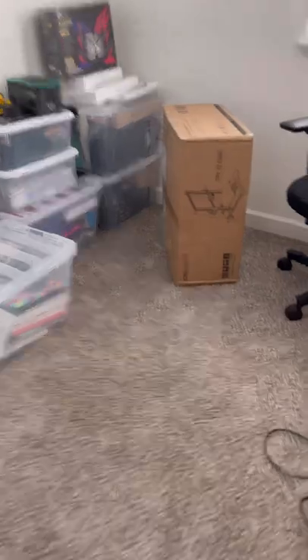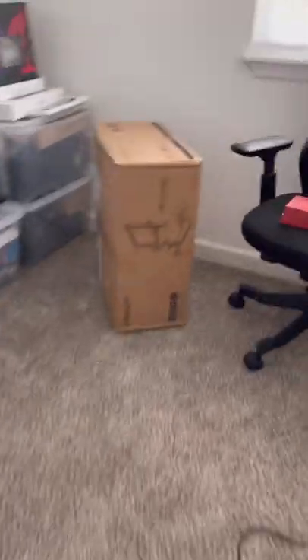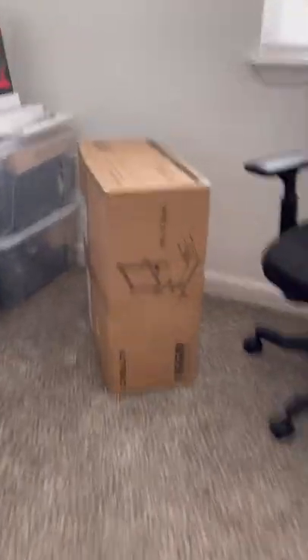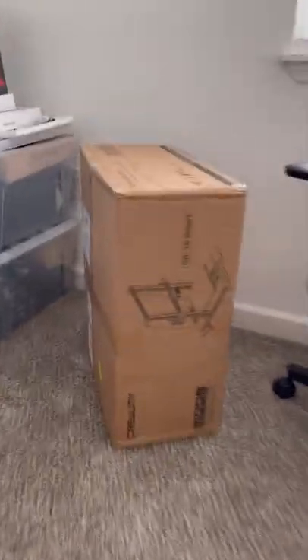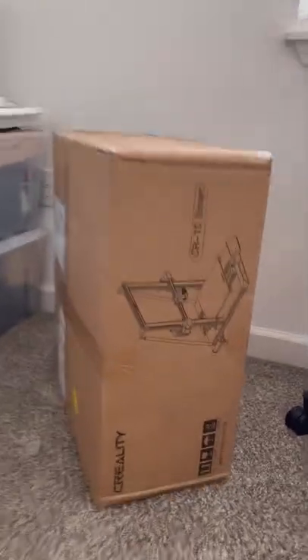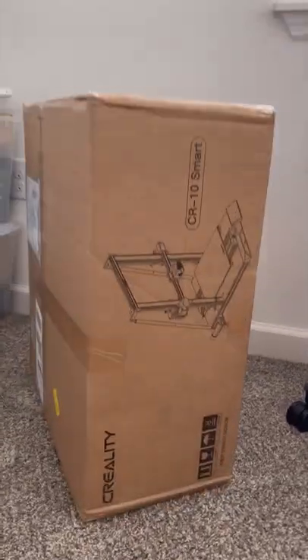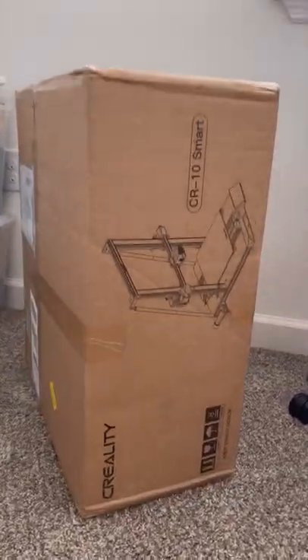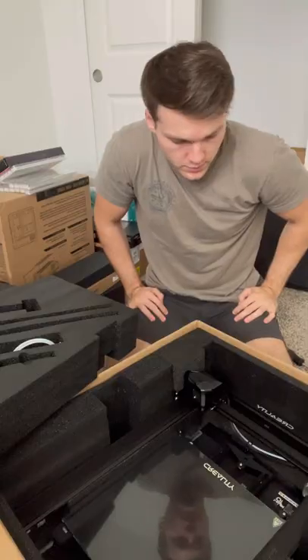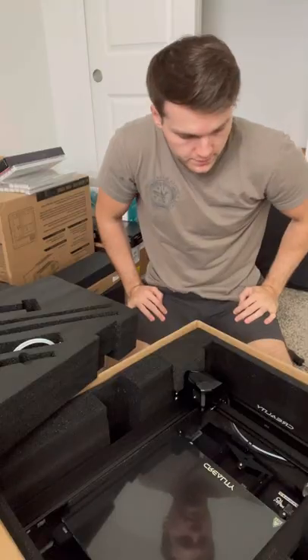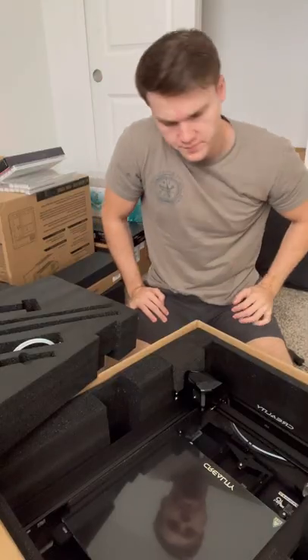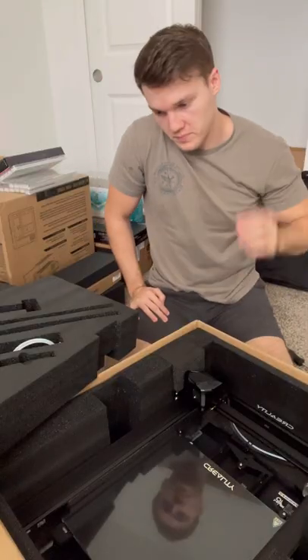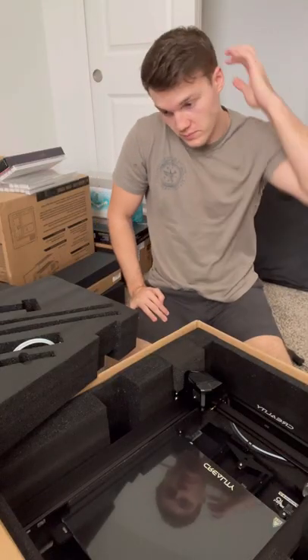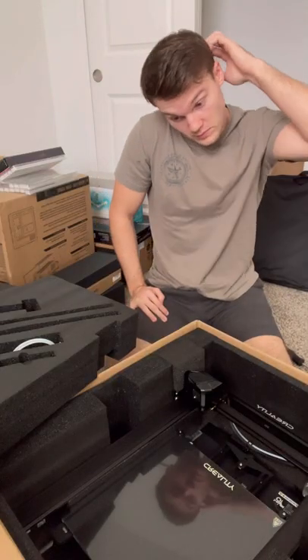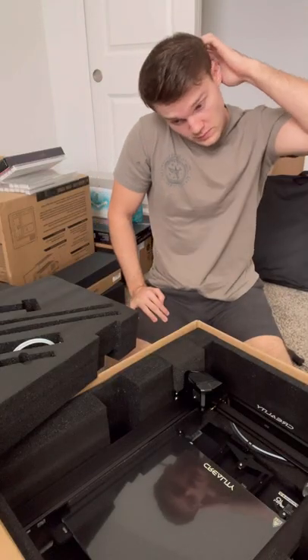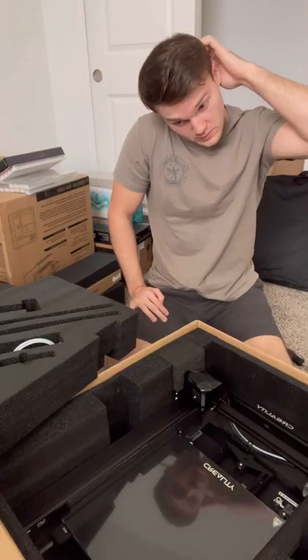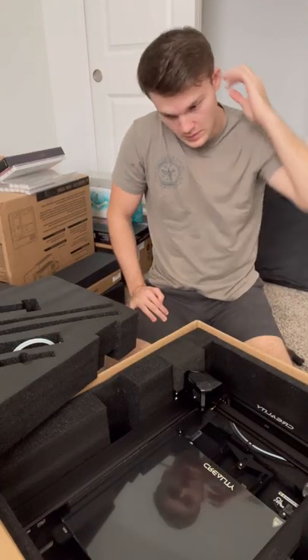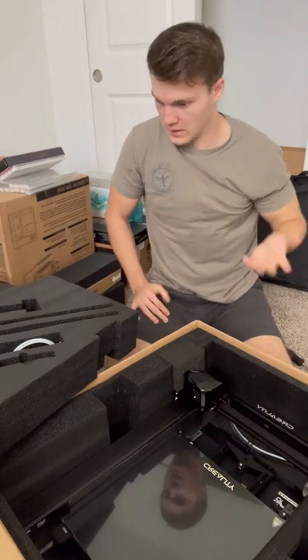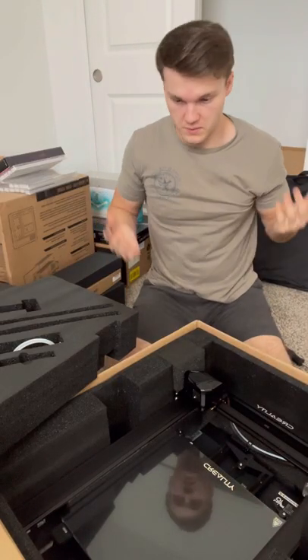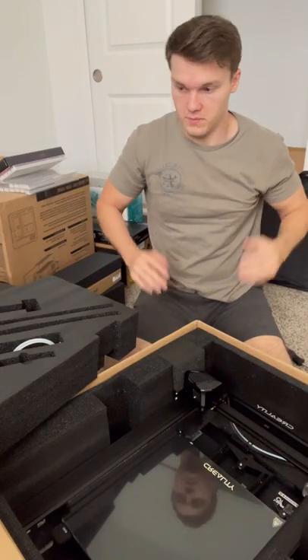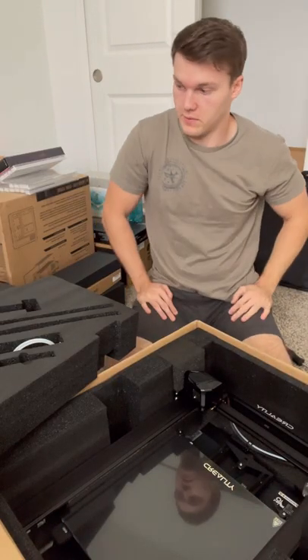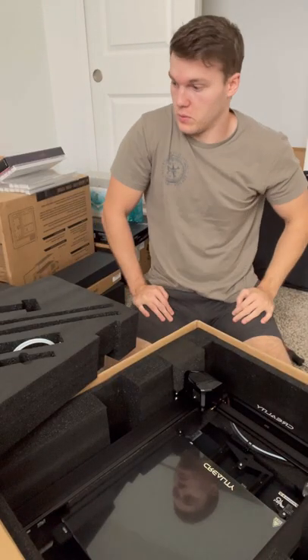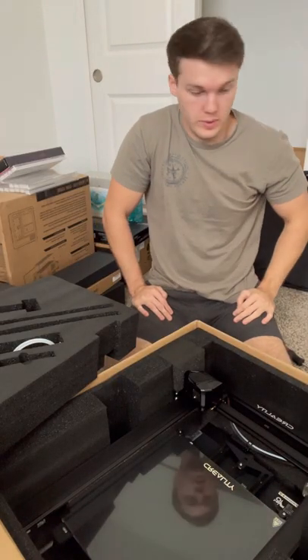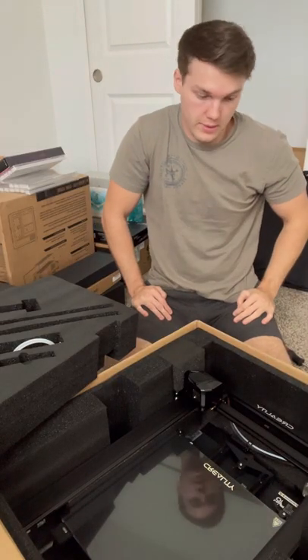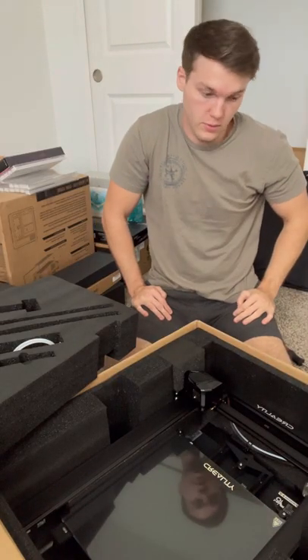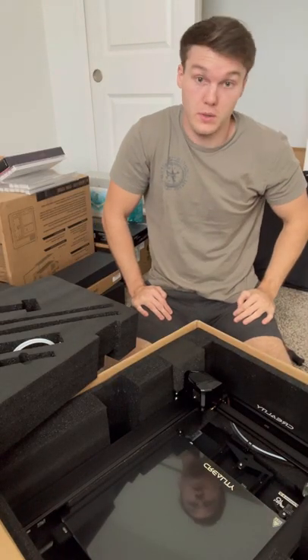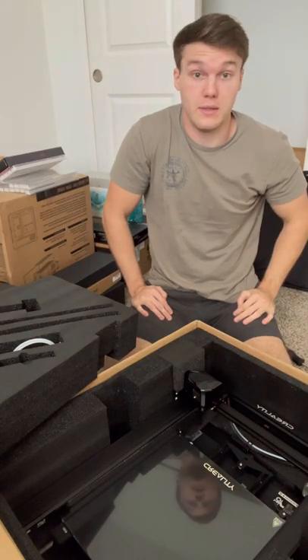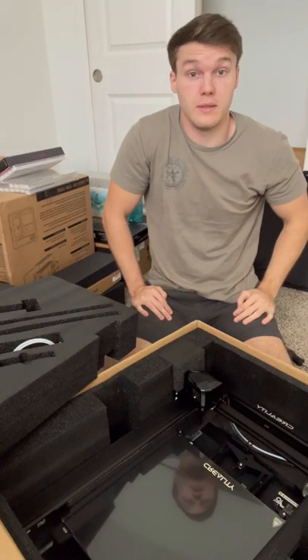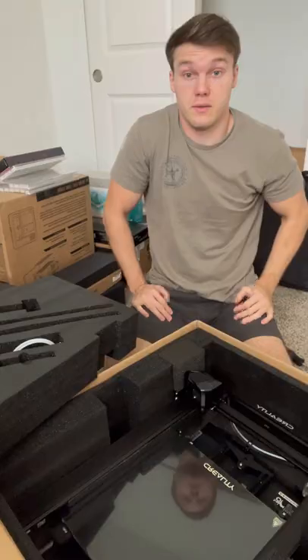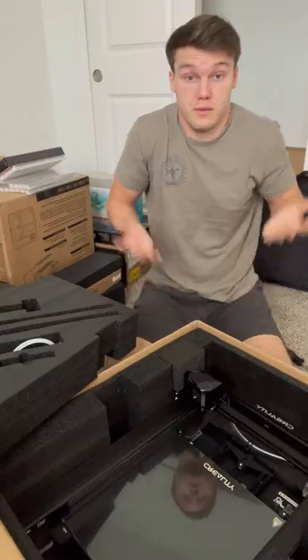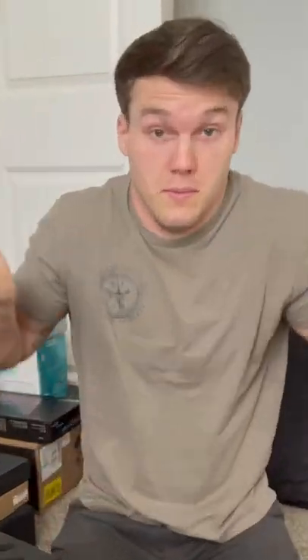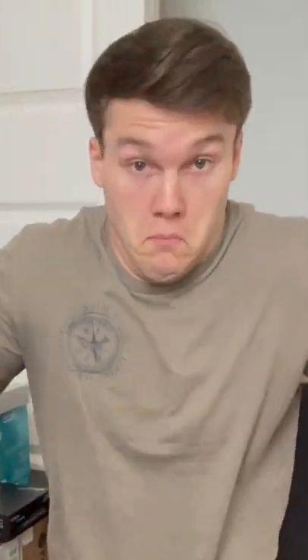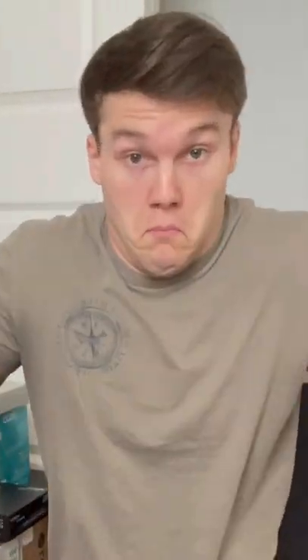All right, let's try something new today. I've had this 3D printer in the box for a couple of months now, and I never opened it because I have no idea how to use it.